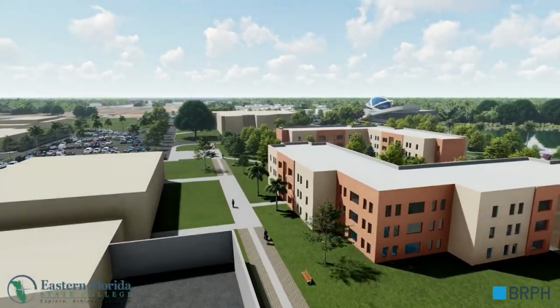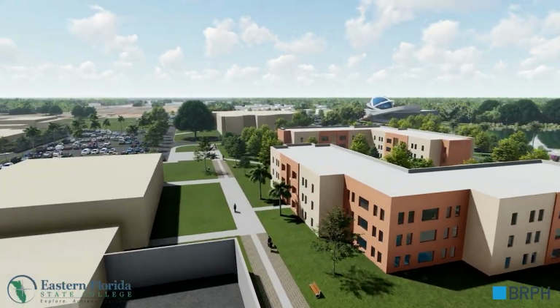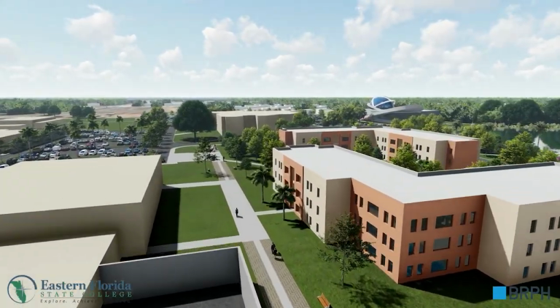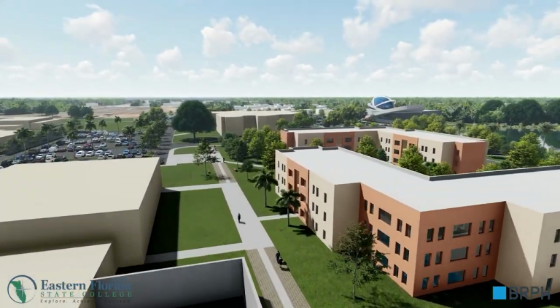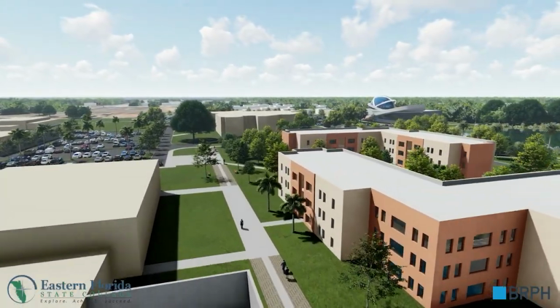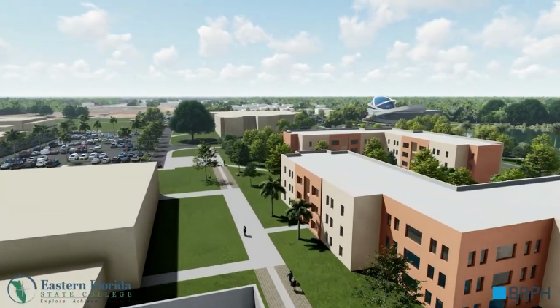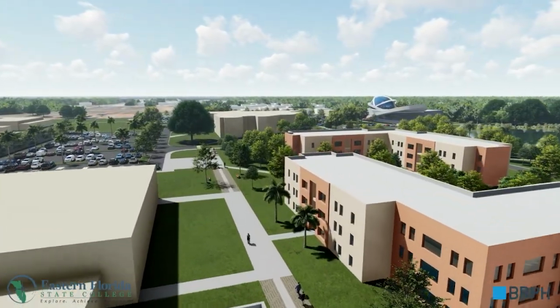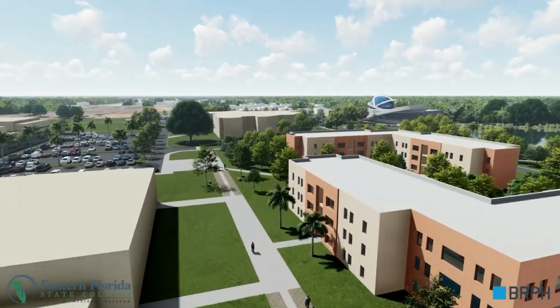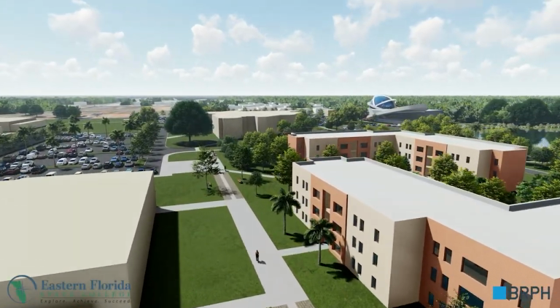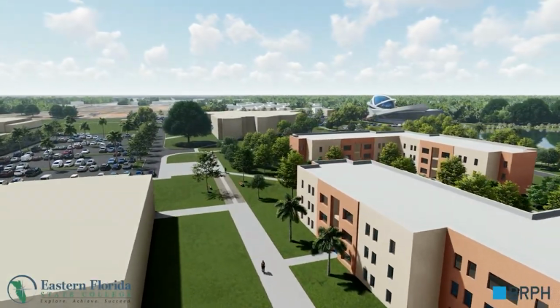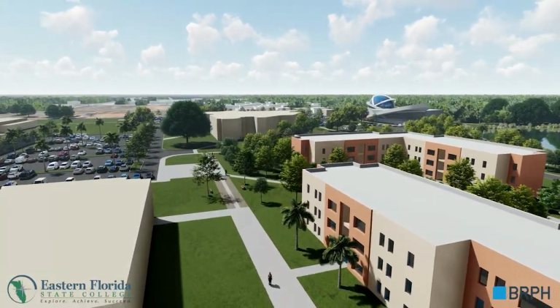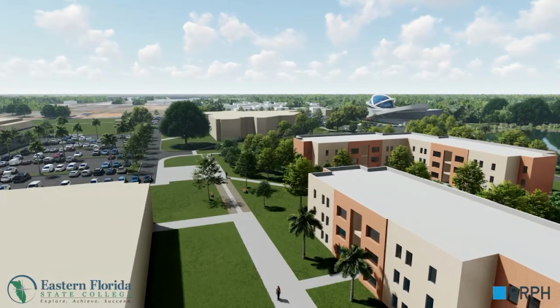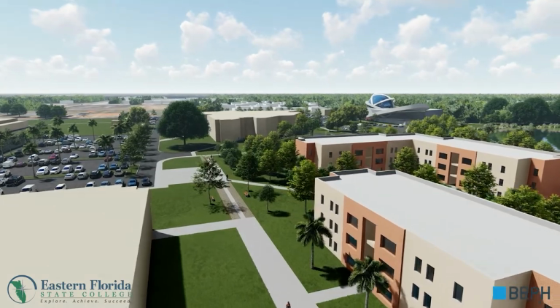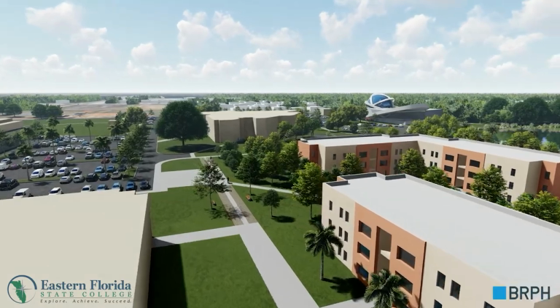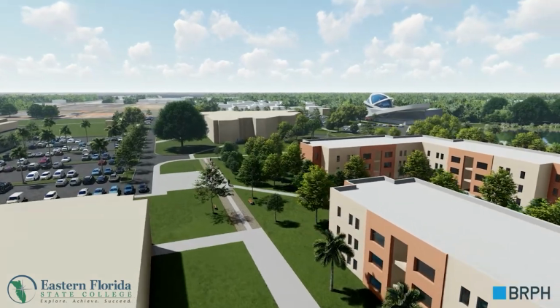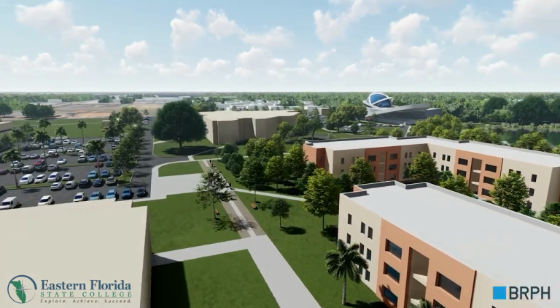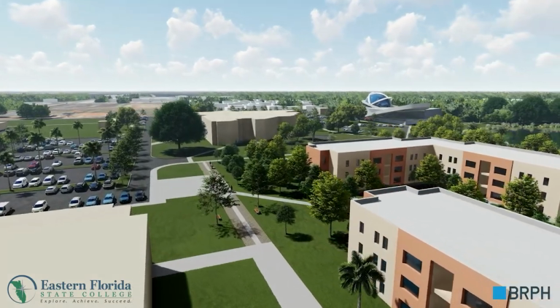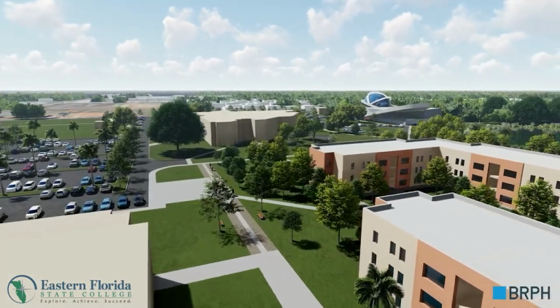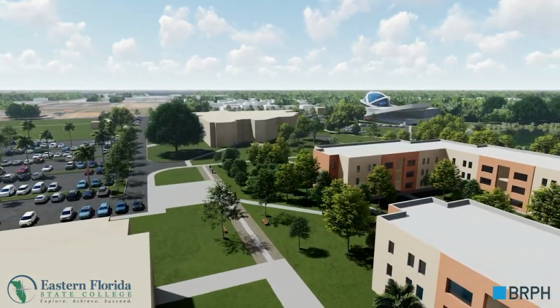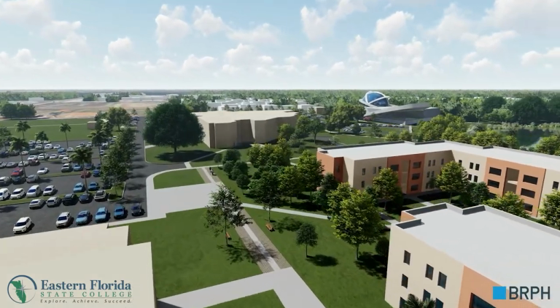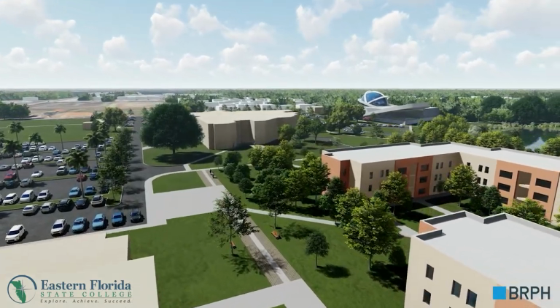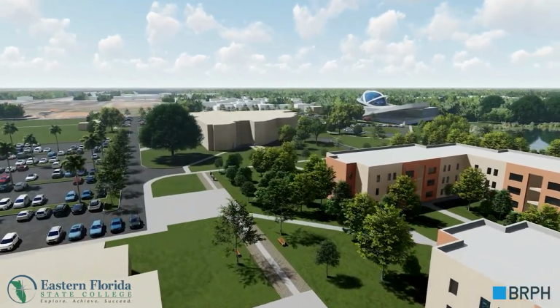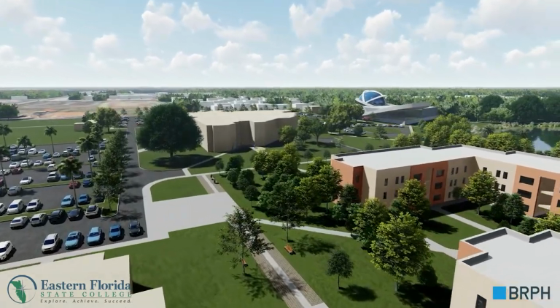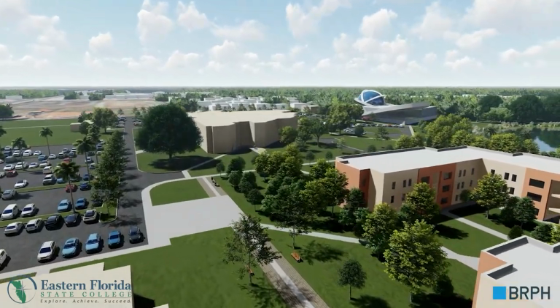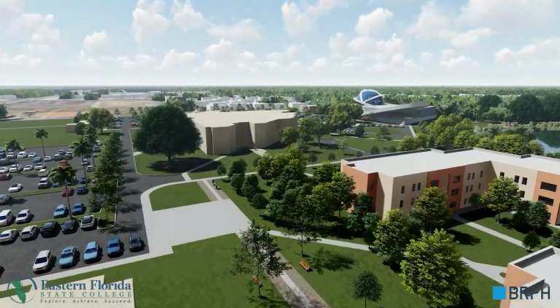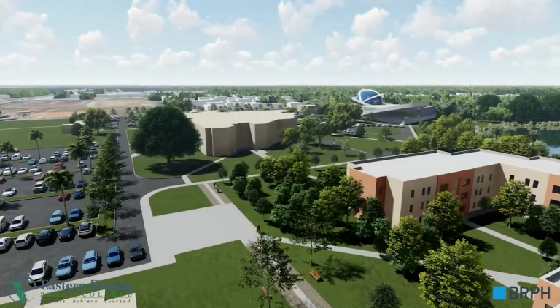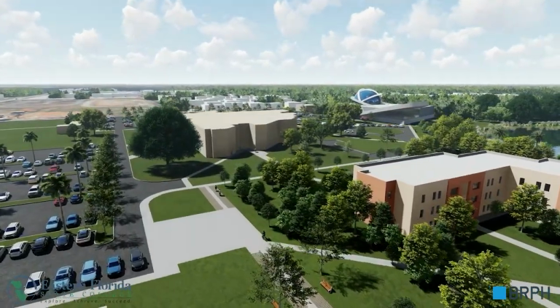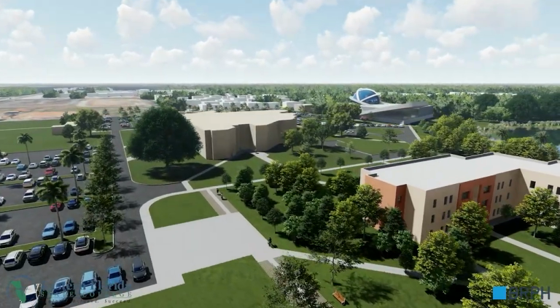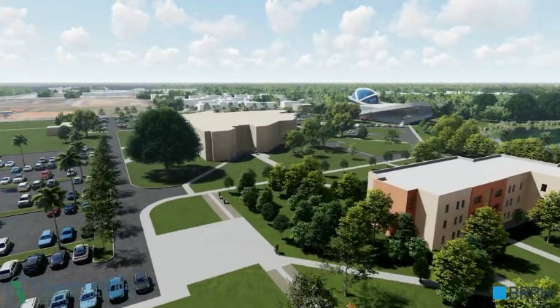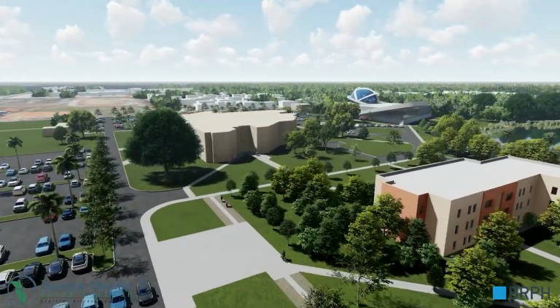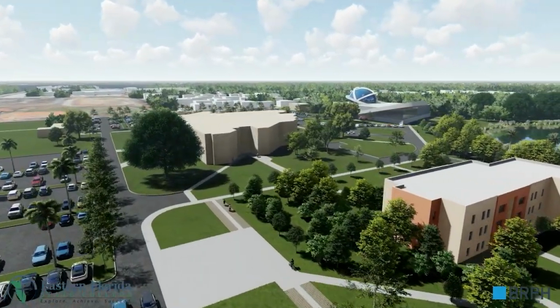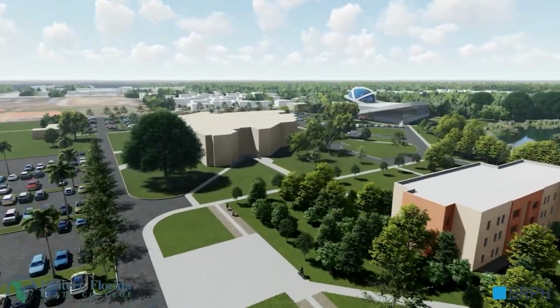We move past the student housing complex and over the completely renovated health science center.